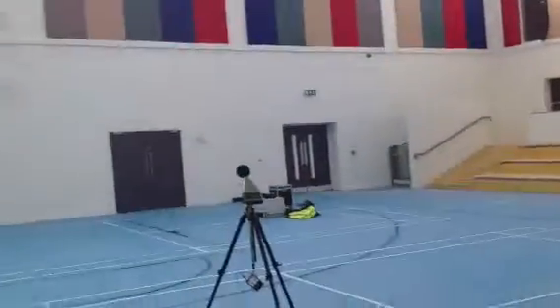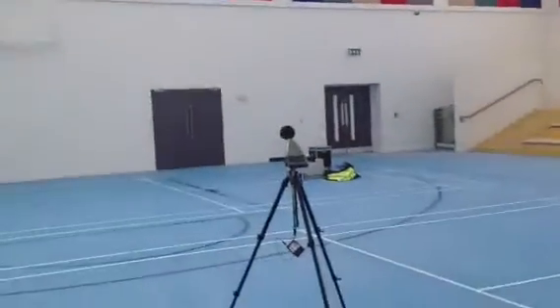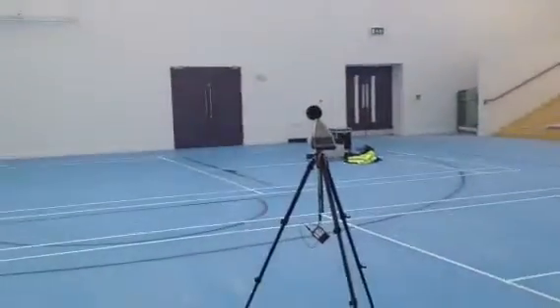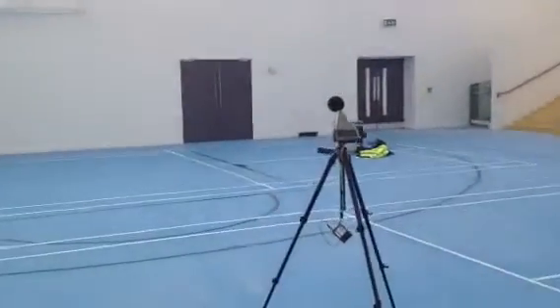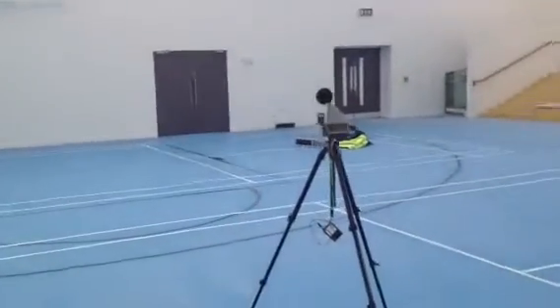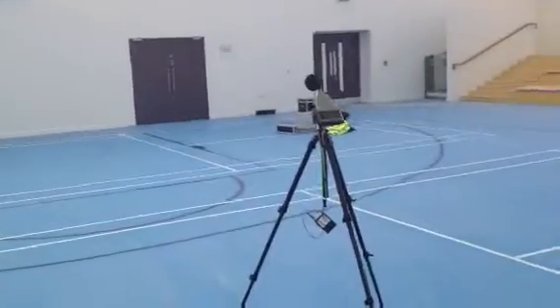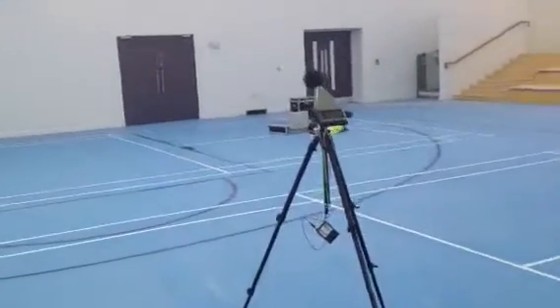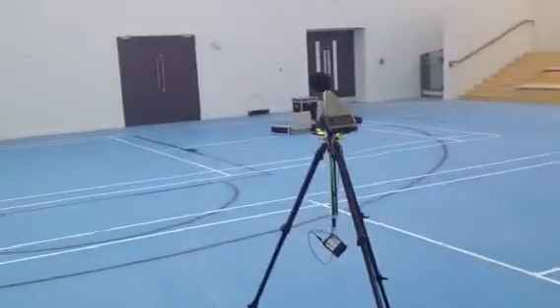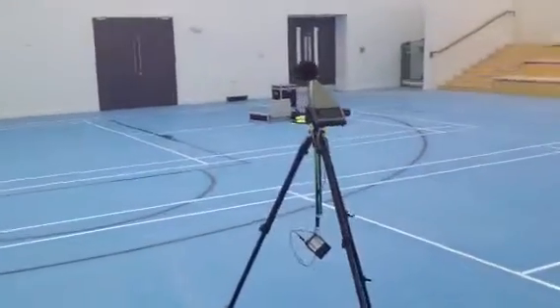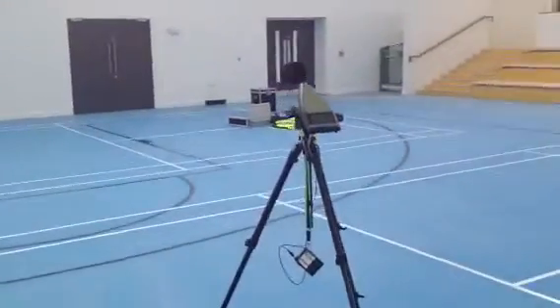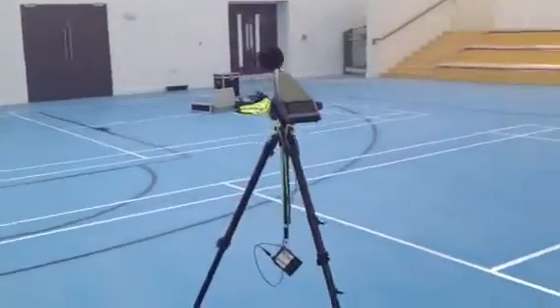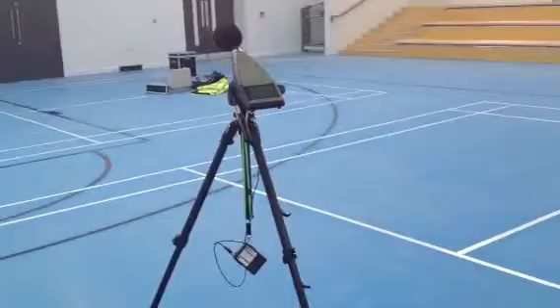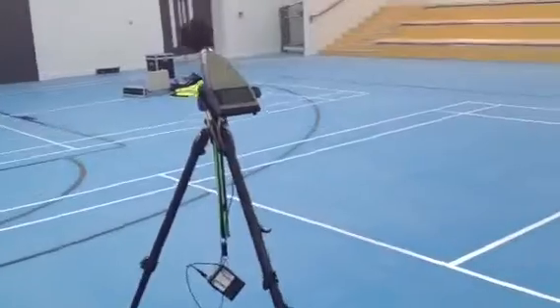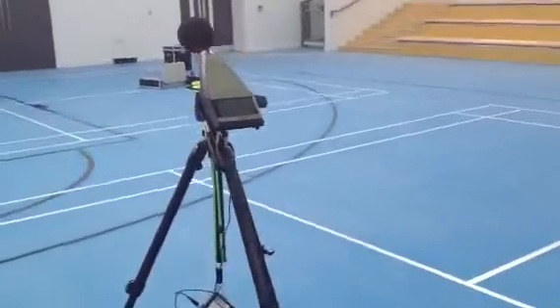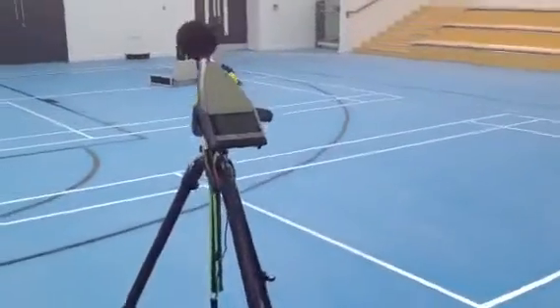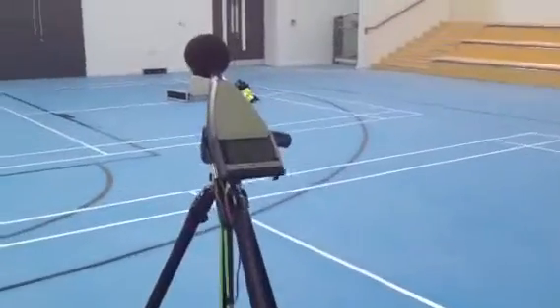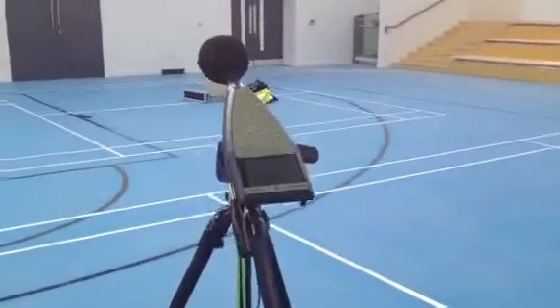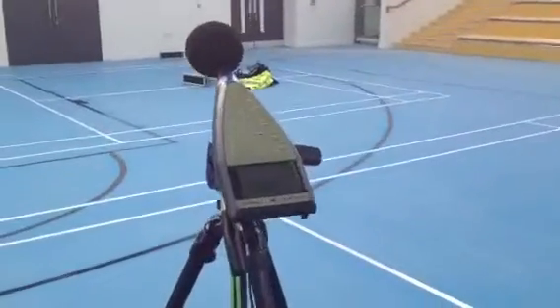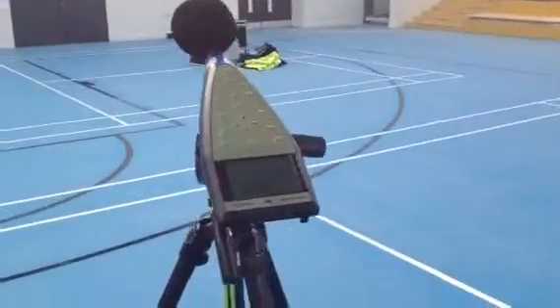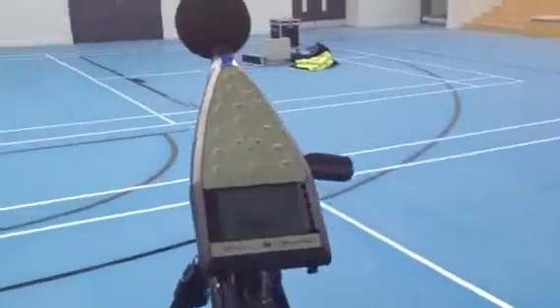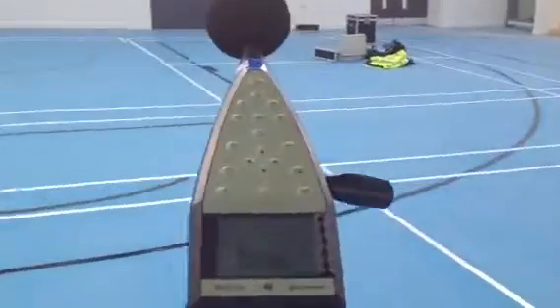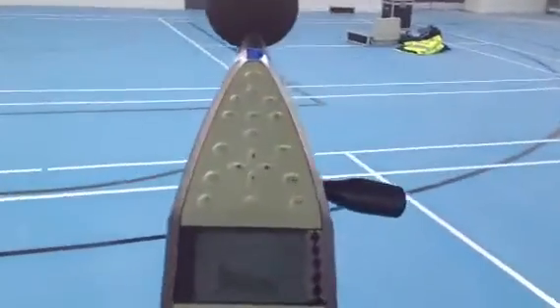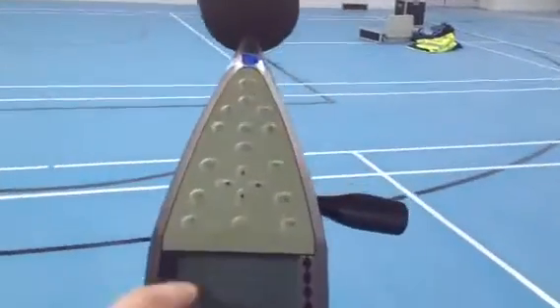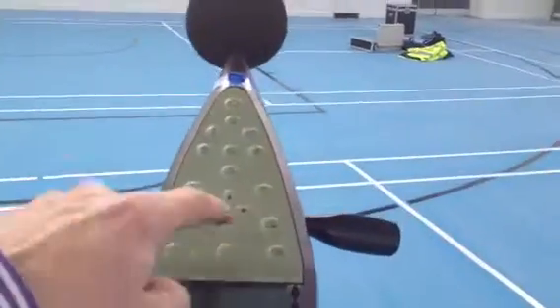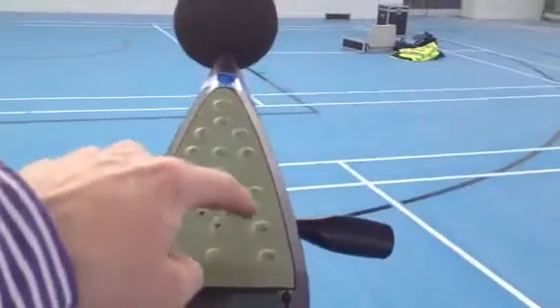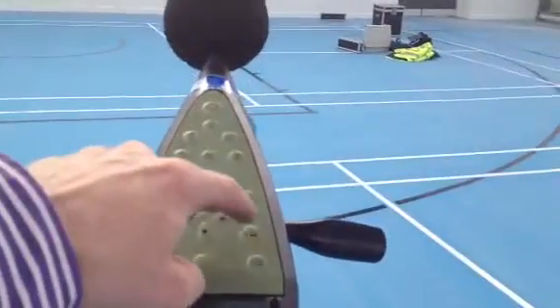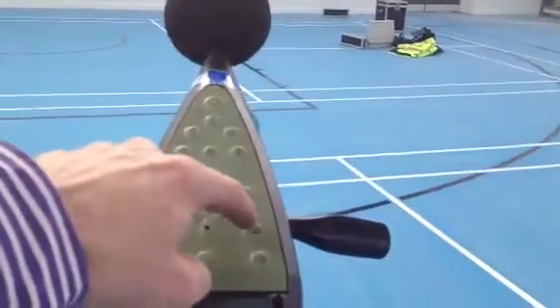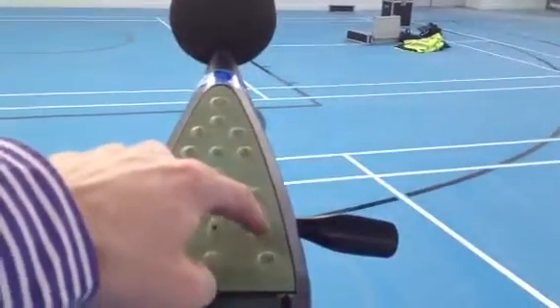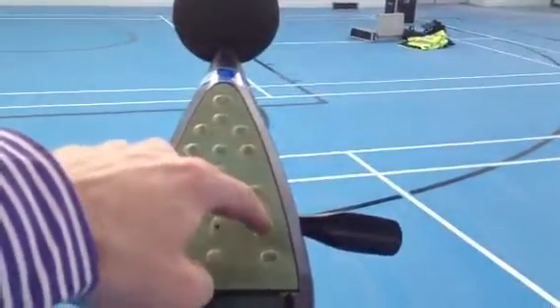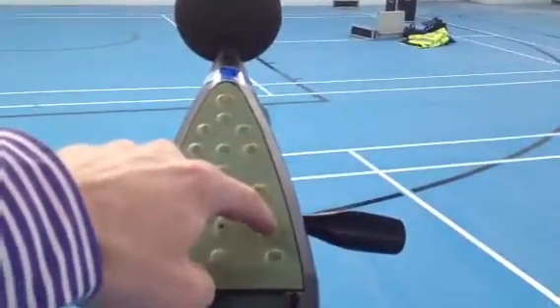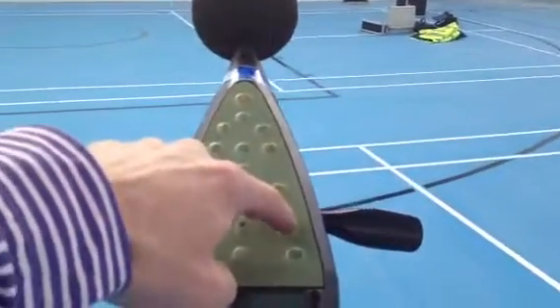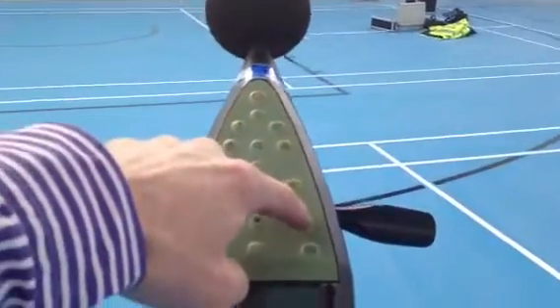And this is our analyser. So basically, just to let you know how it works, we start the measurement as...